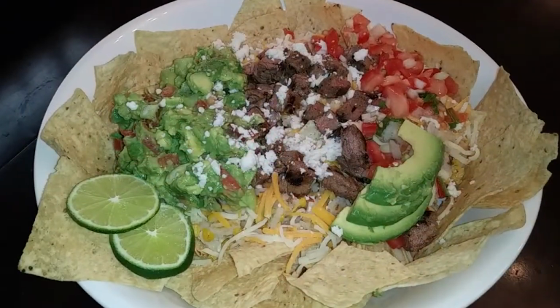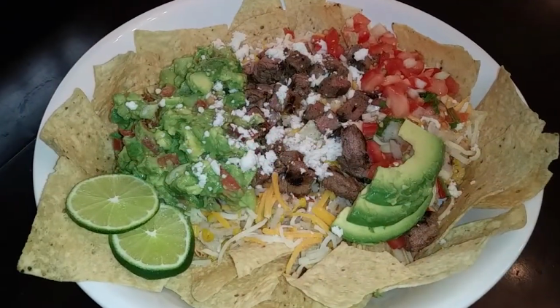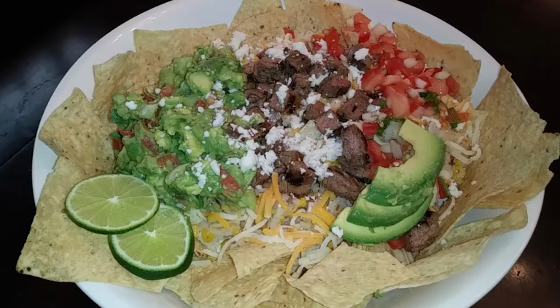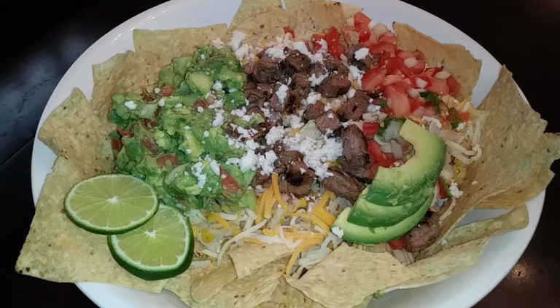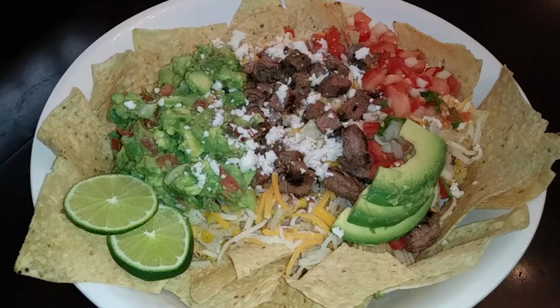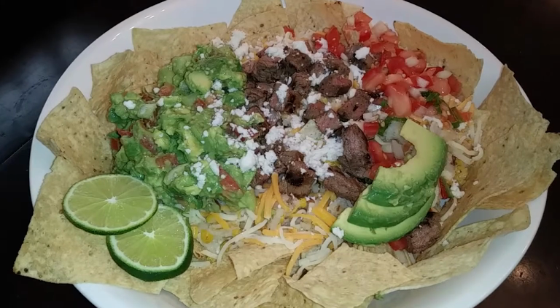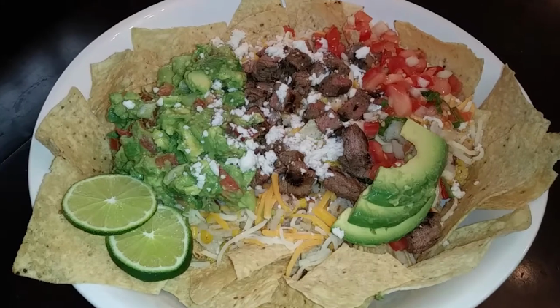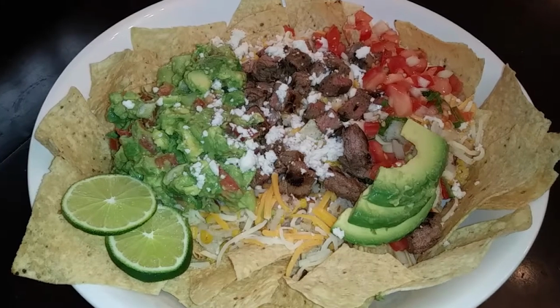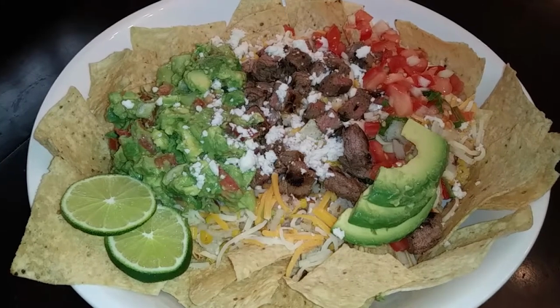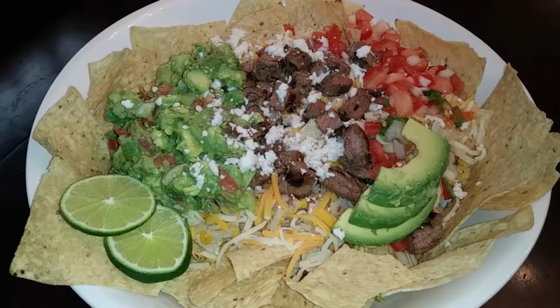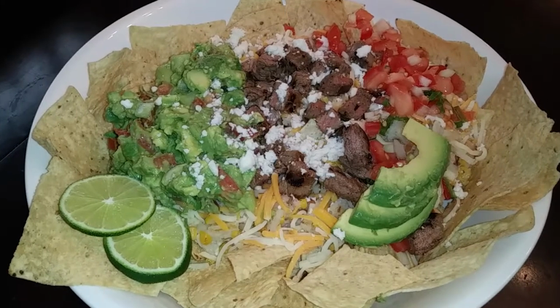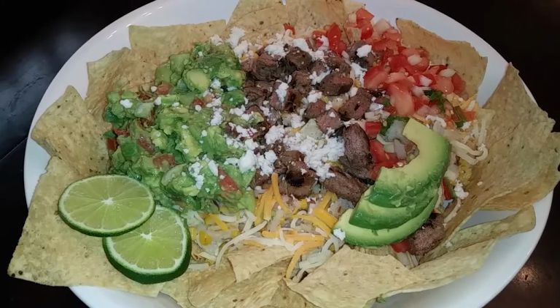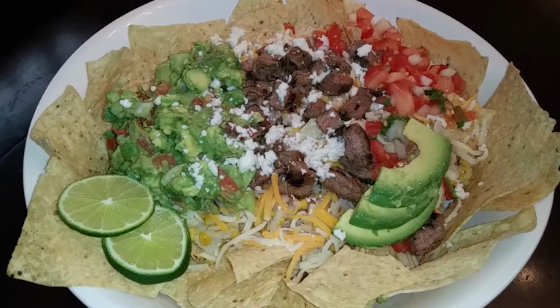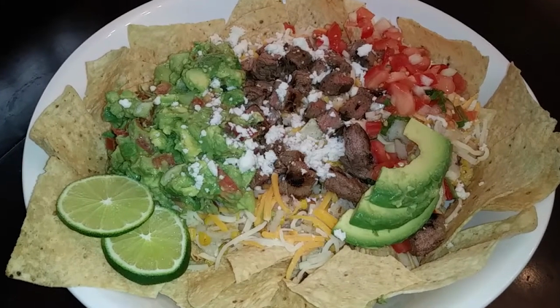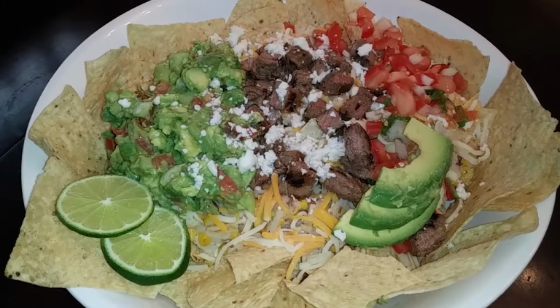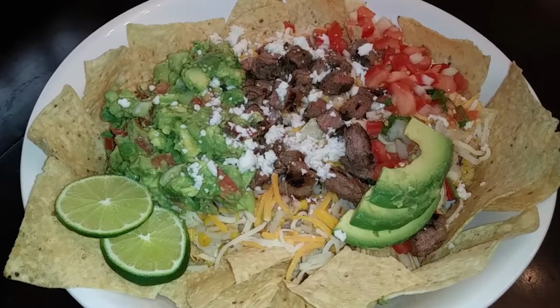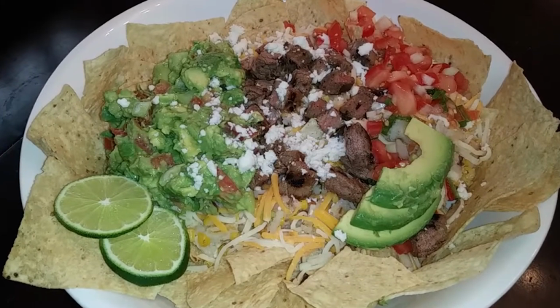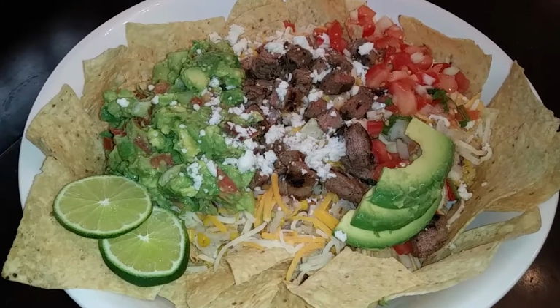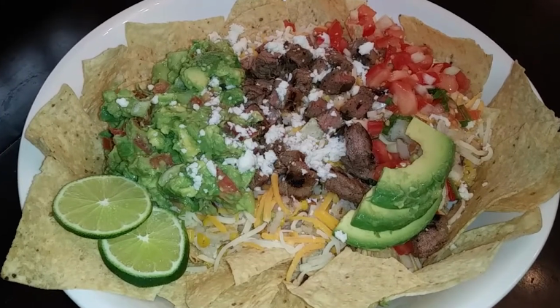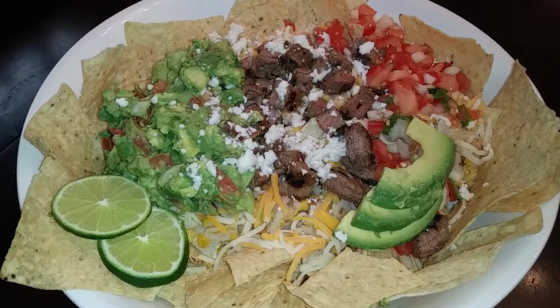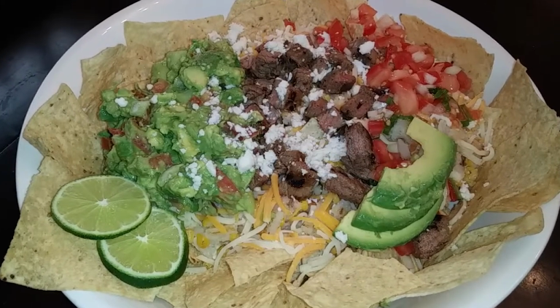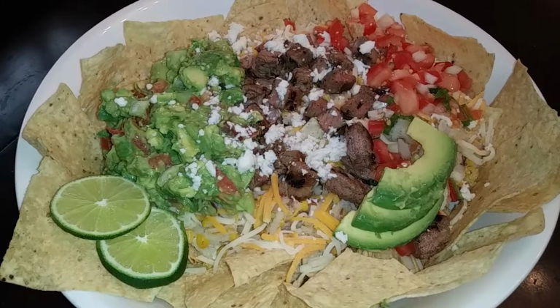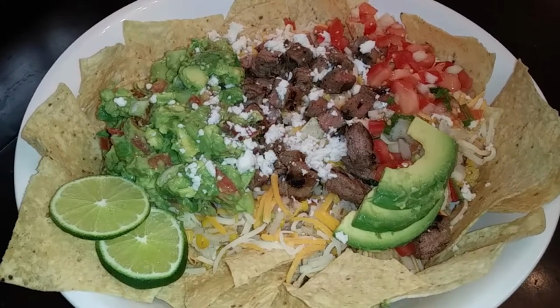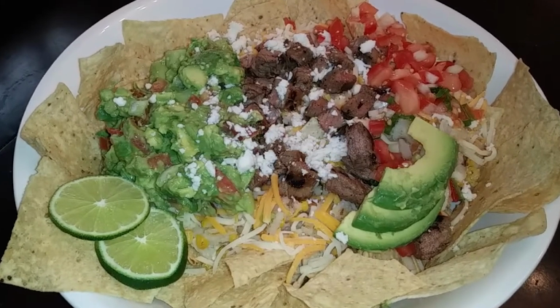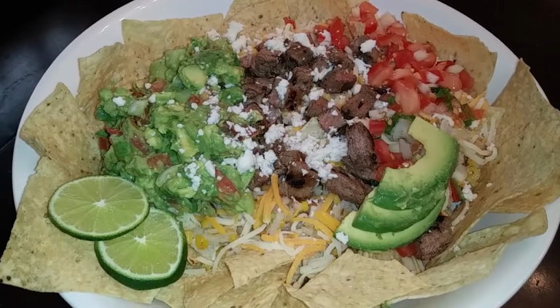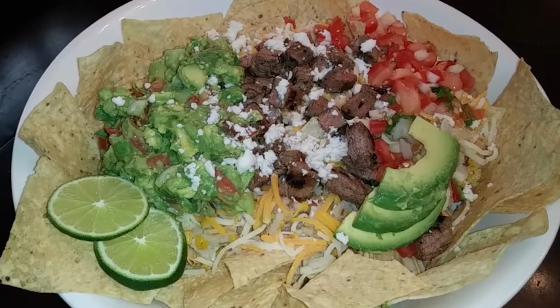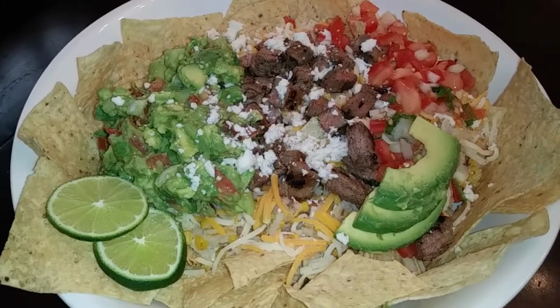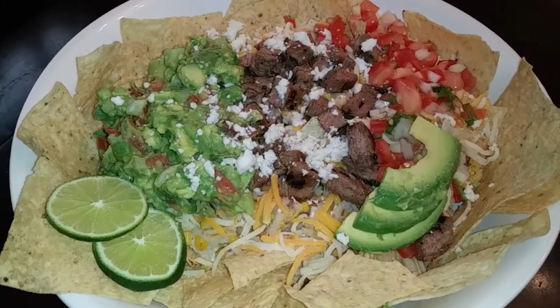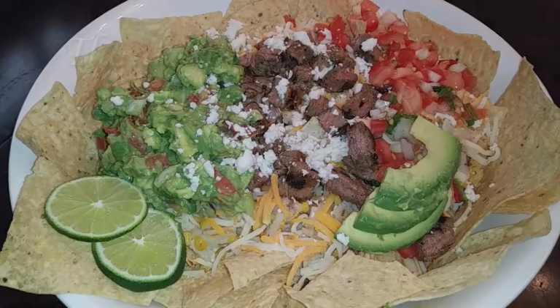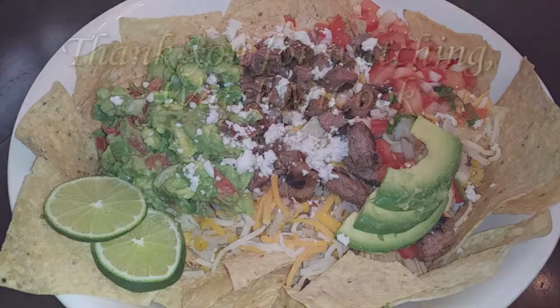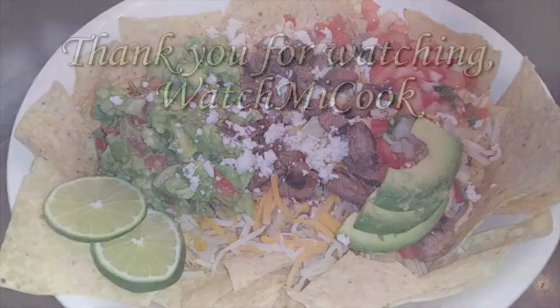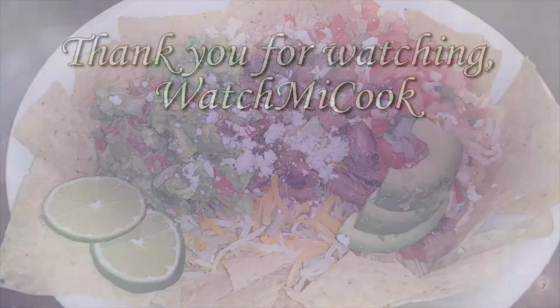If you guys like this recipe, please hit that subscribe button. And until the next meal, thank you for watching Watch Me Cook.